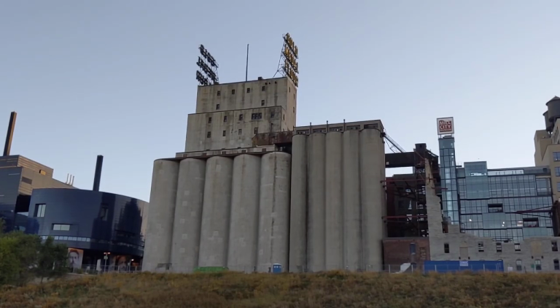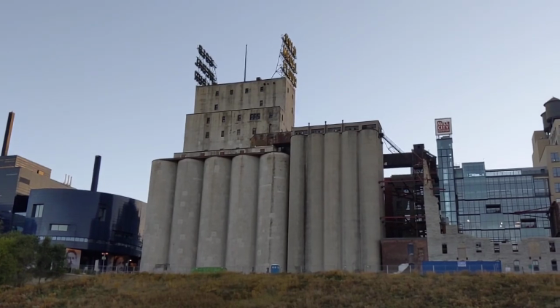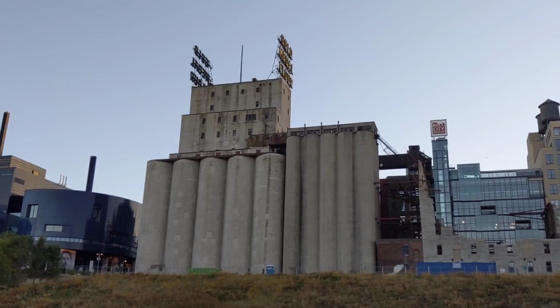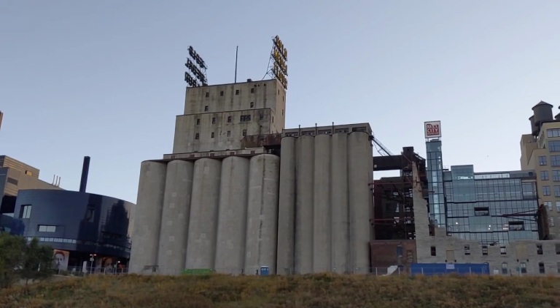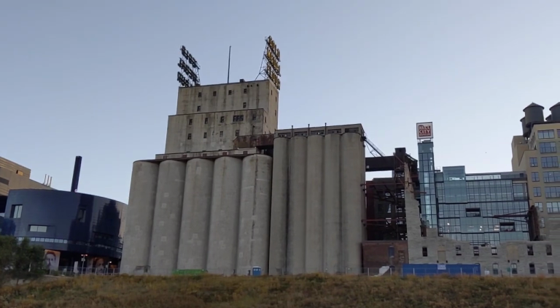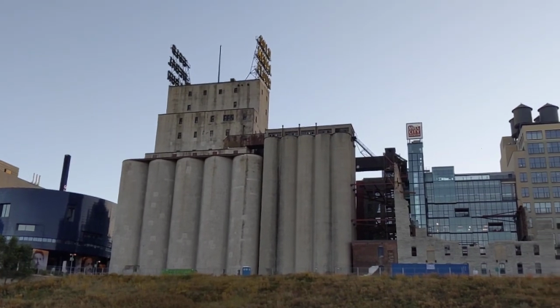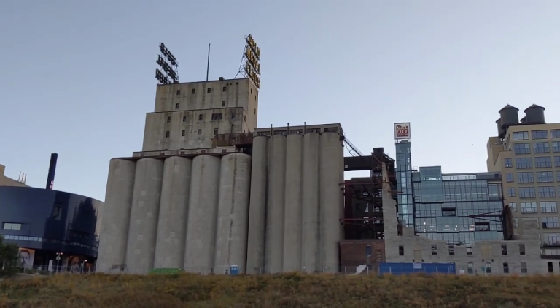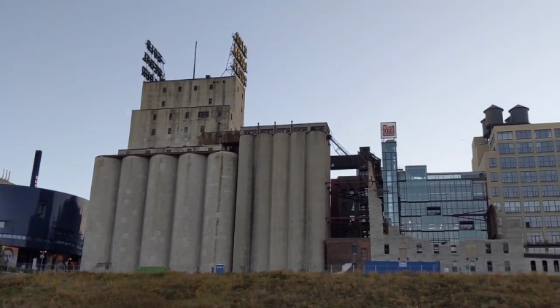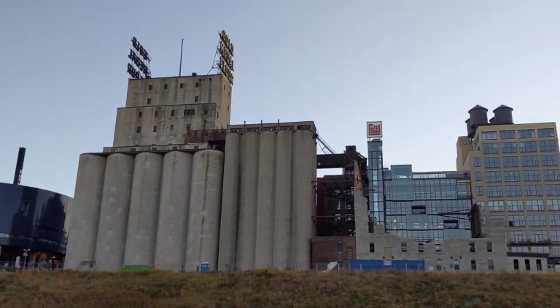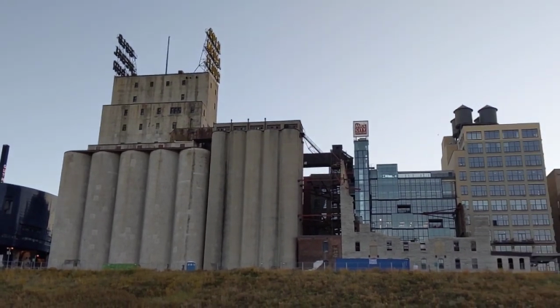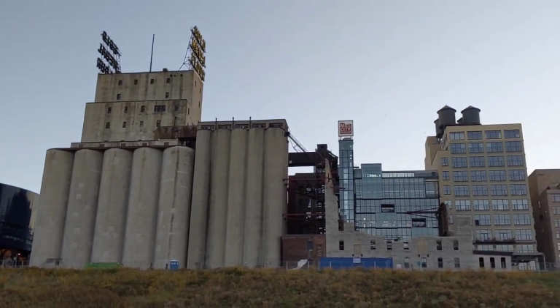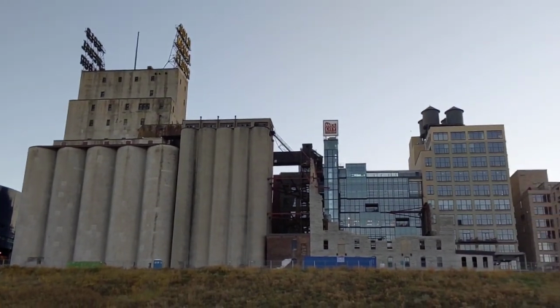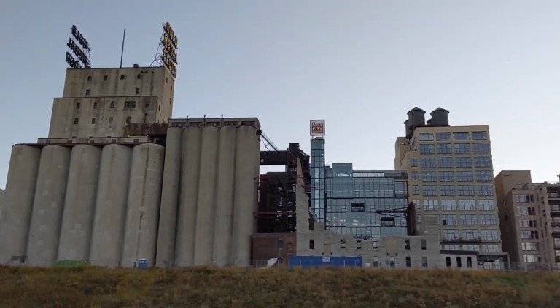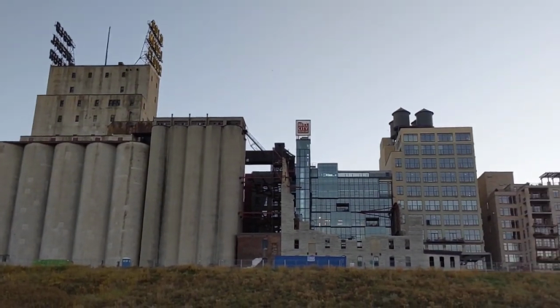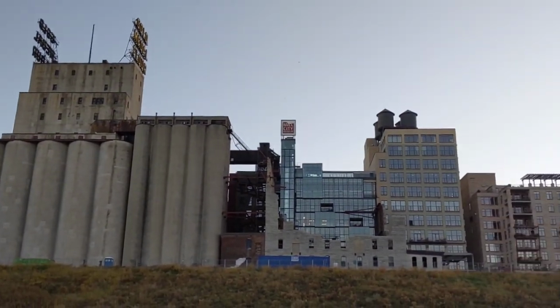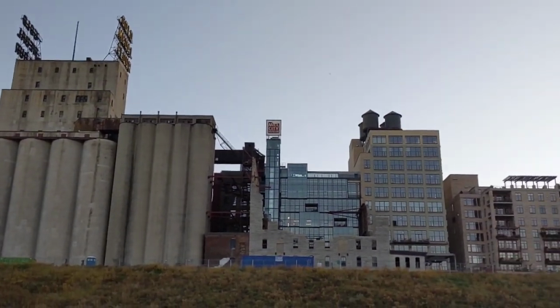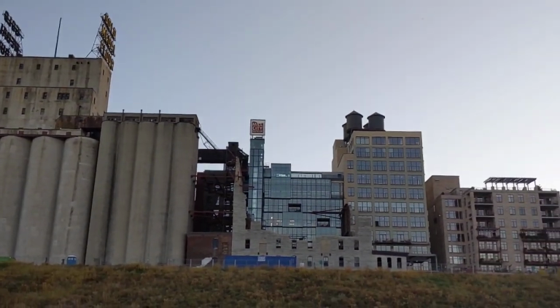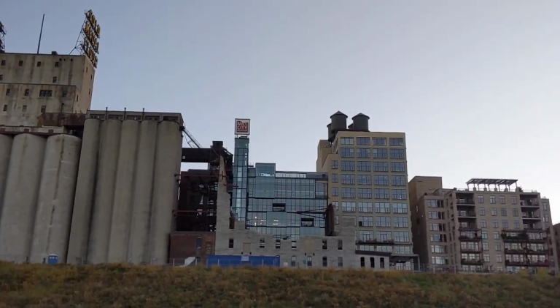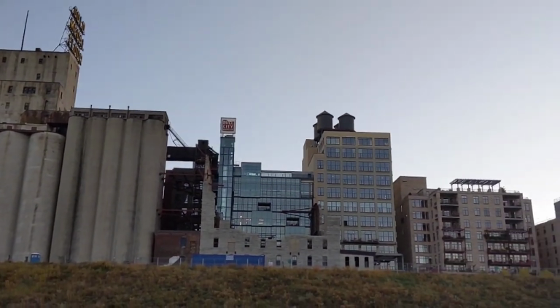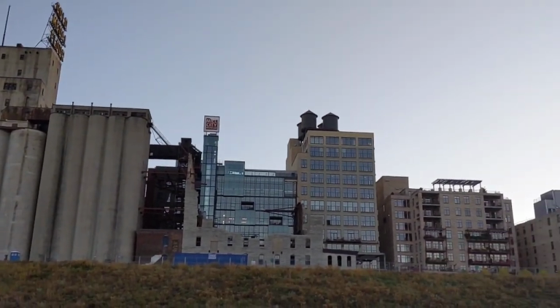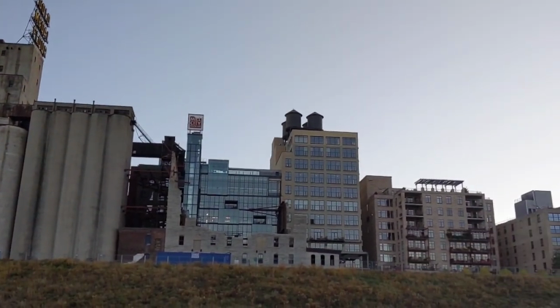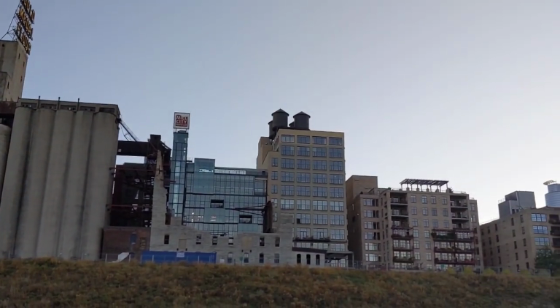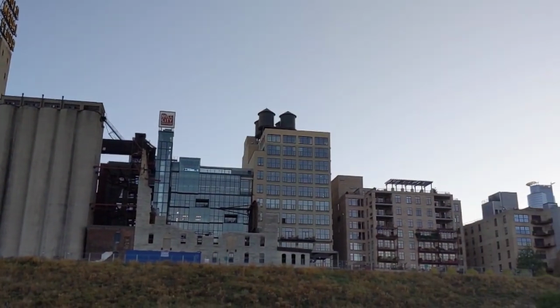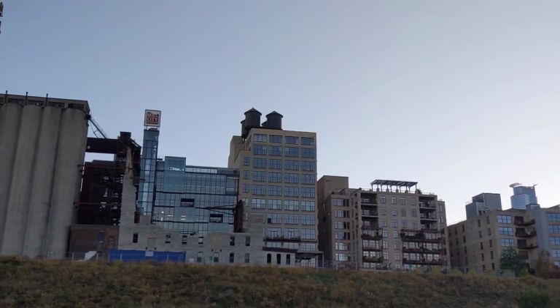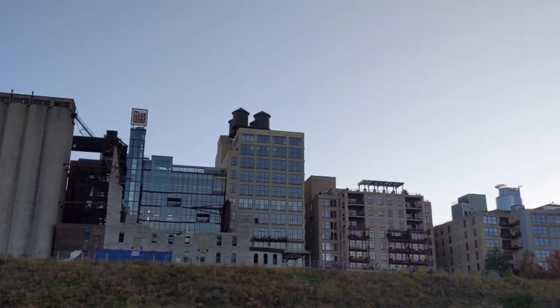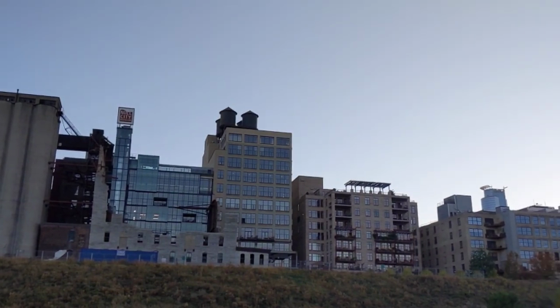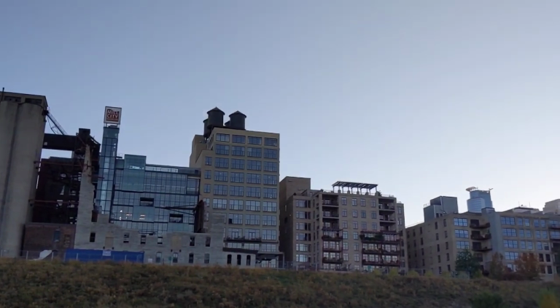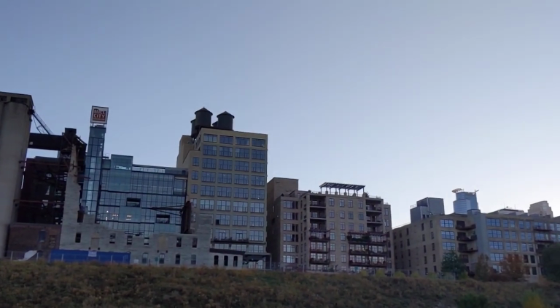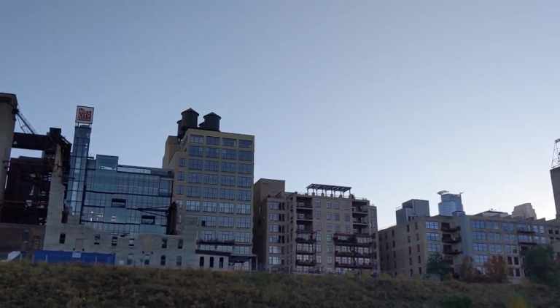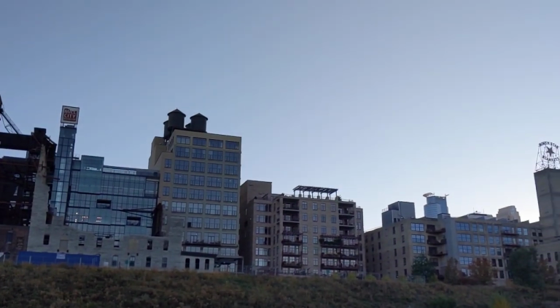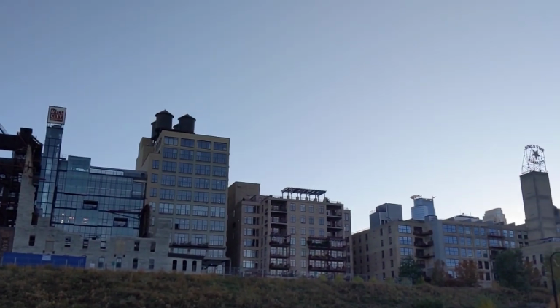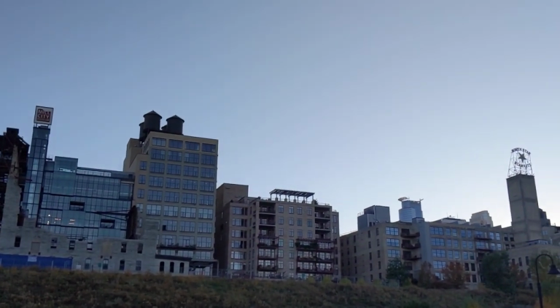Minneapolis is known as the Mill City thanks to the many historic mills along the riverfront. These were all powered by water from the nearby St. Anthony Falls.